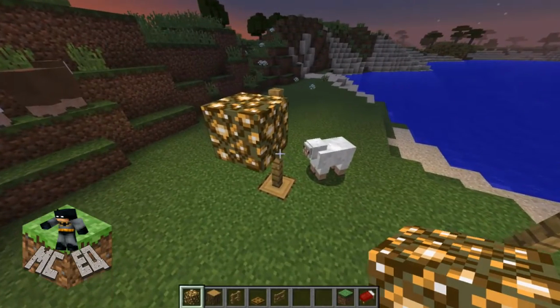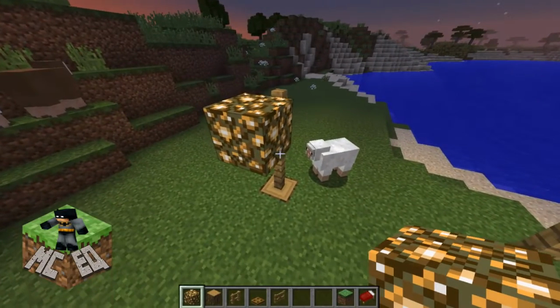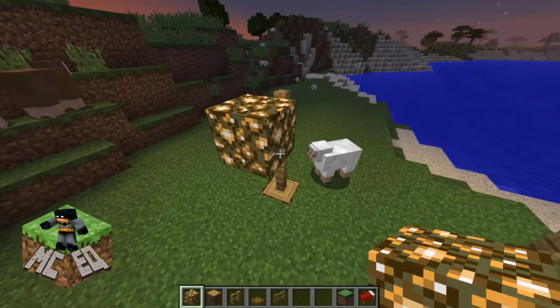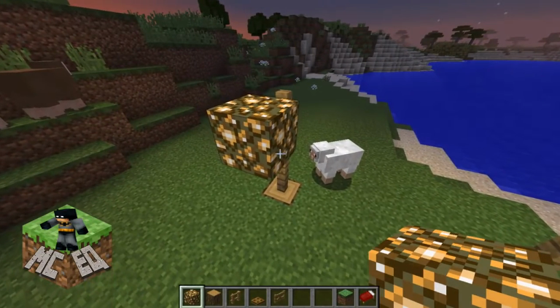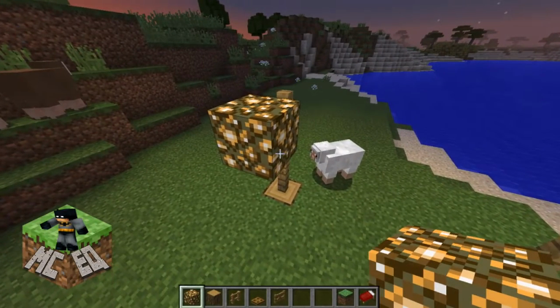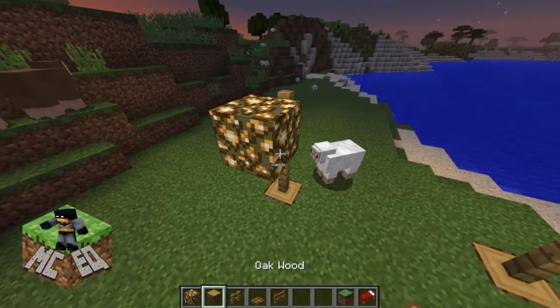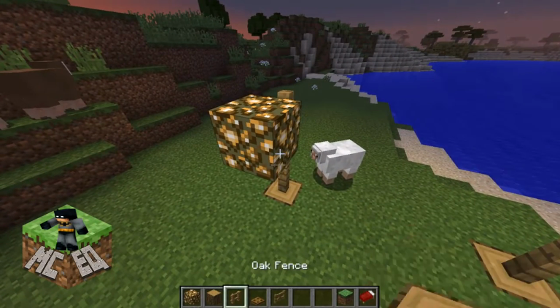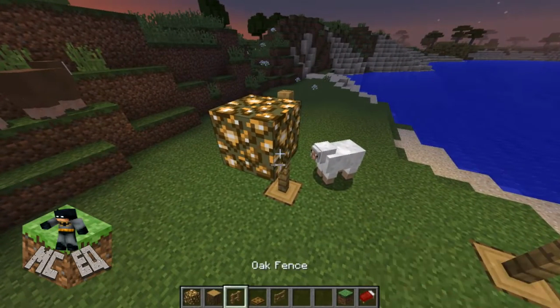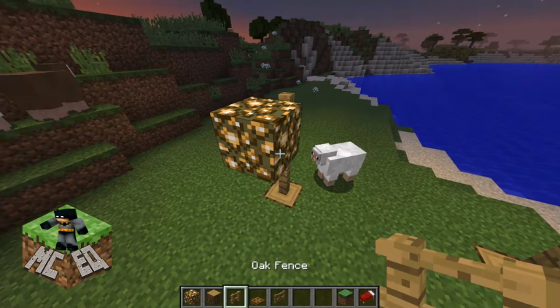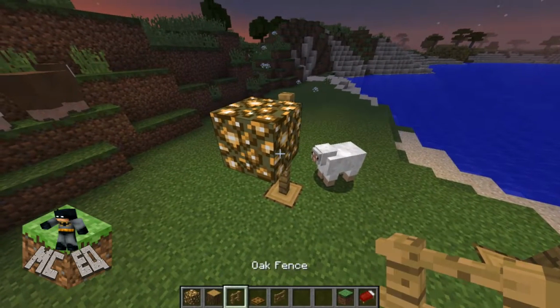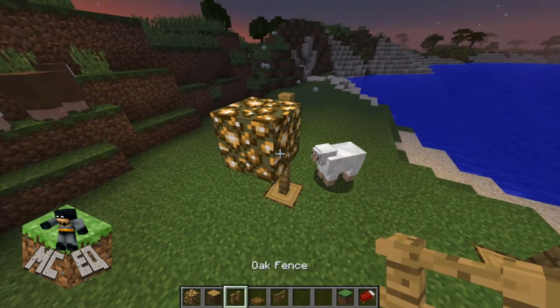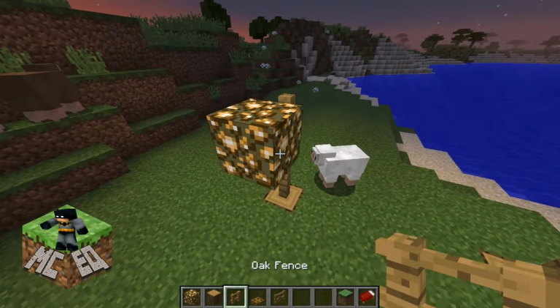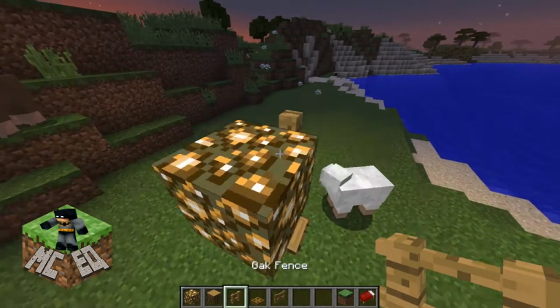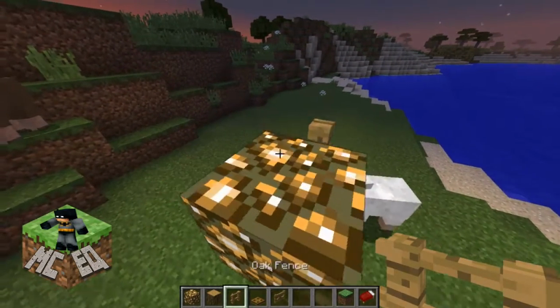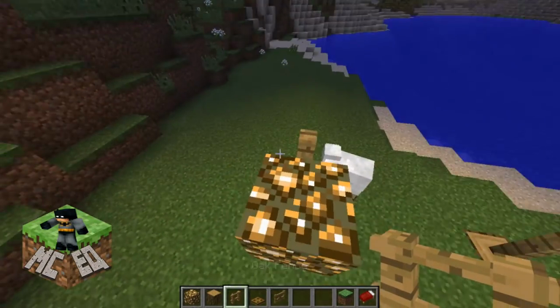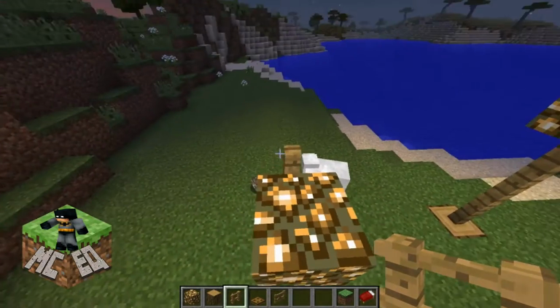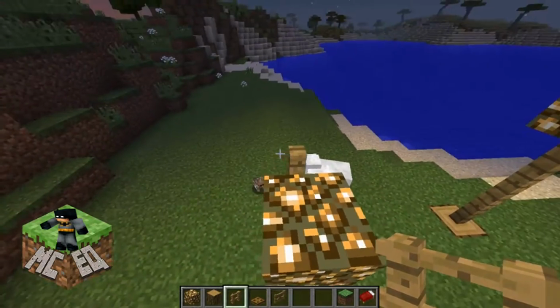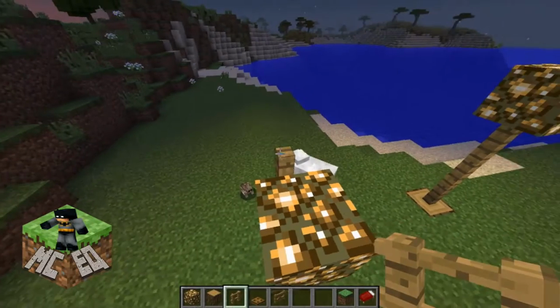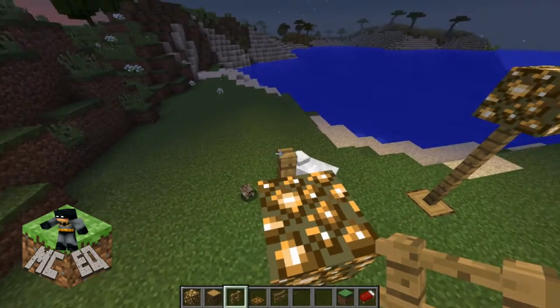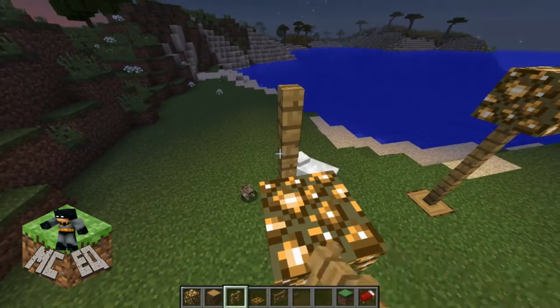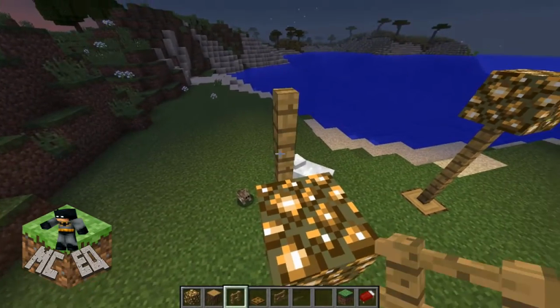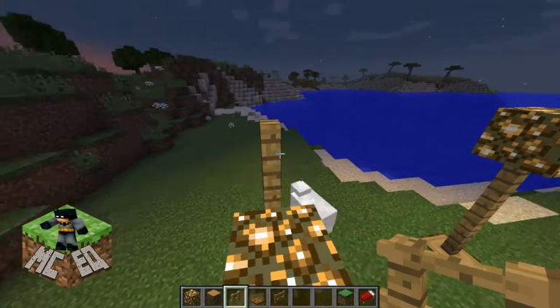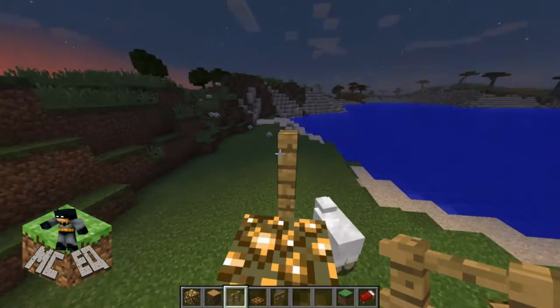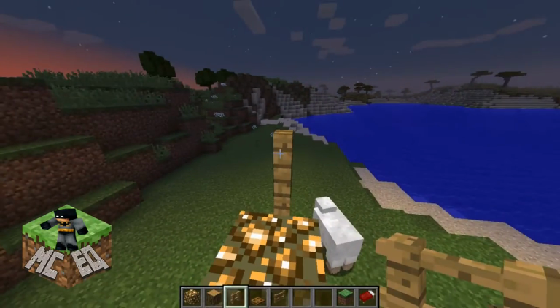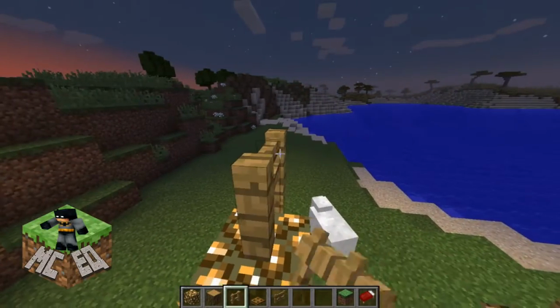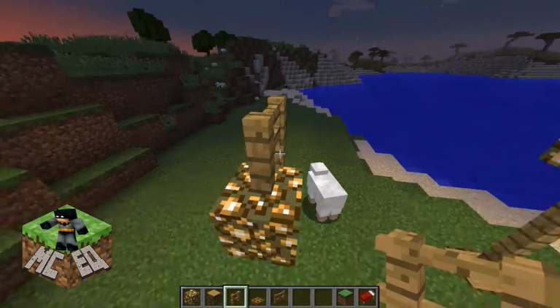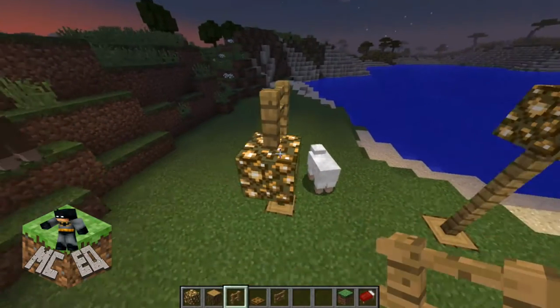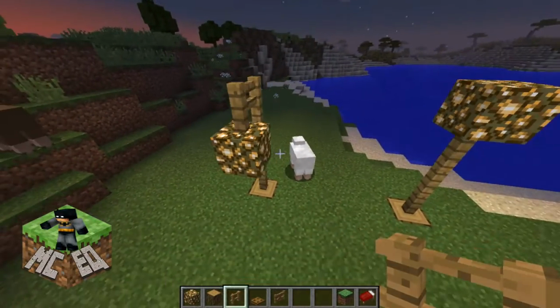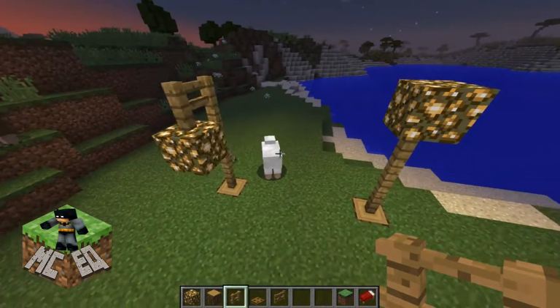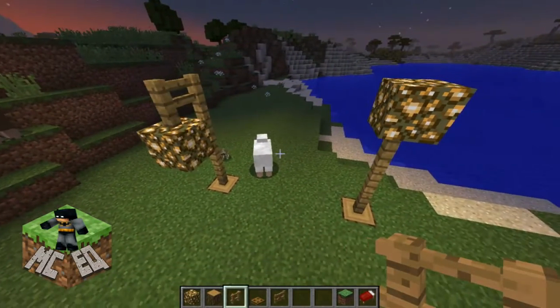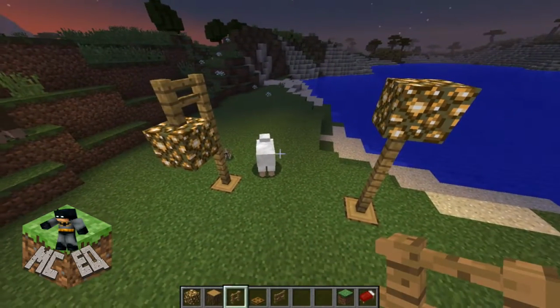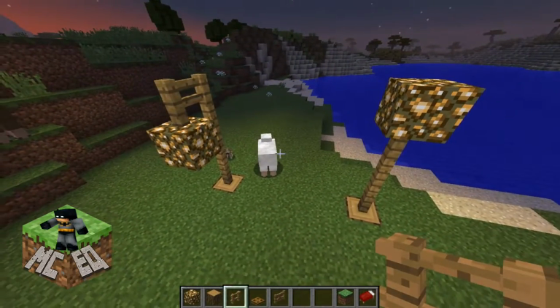Now we got to do — oops, I forgot part of the fence. Let's come over here, up here, over, and there we go.